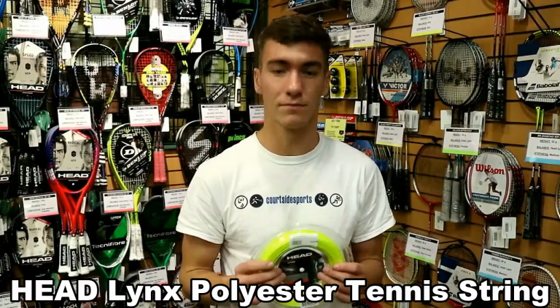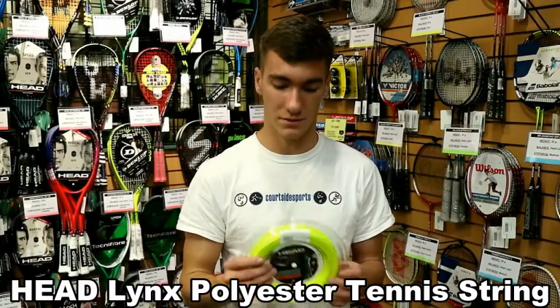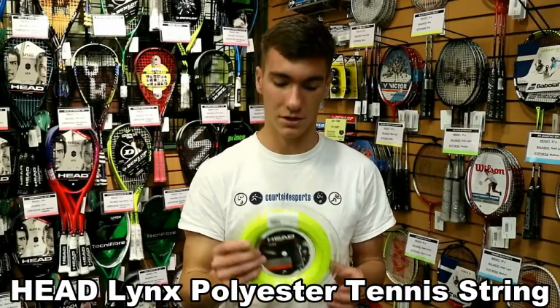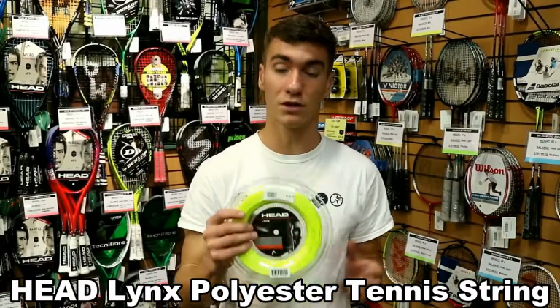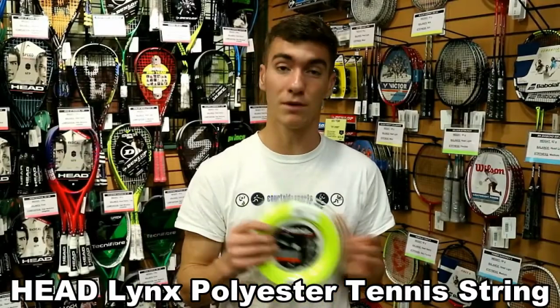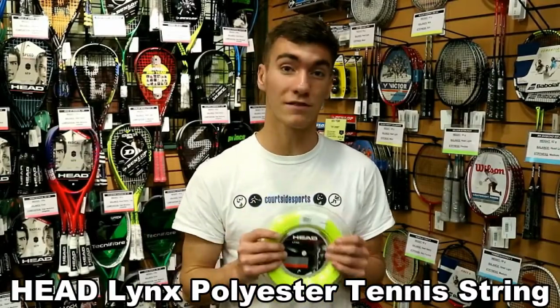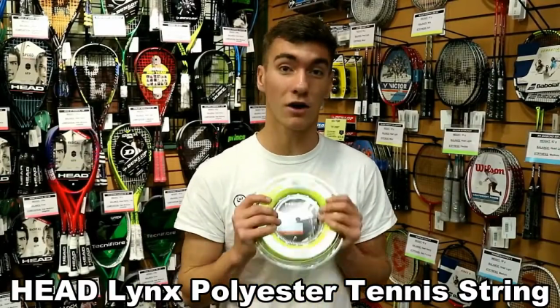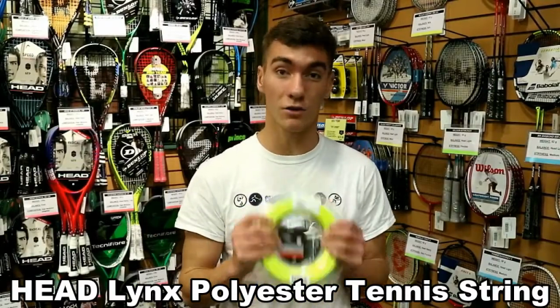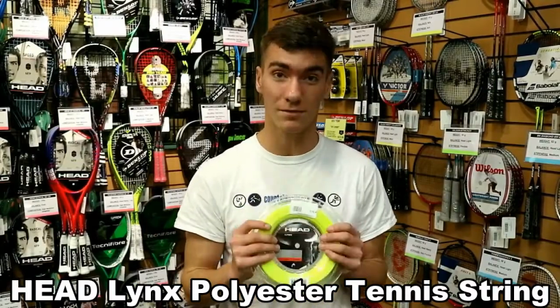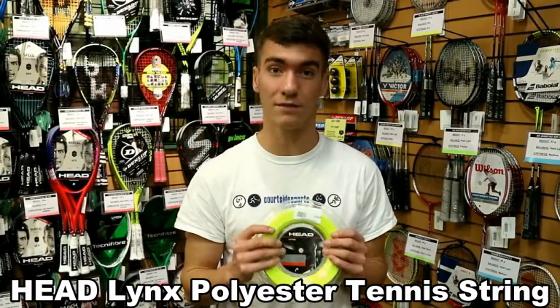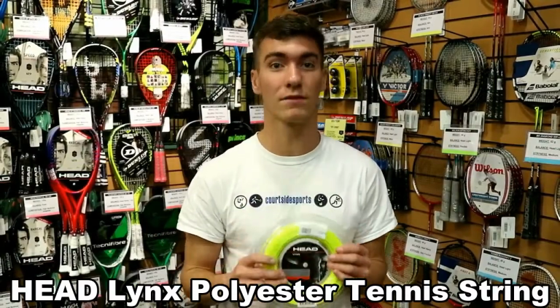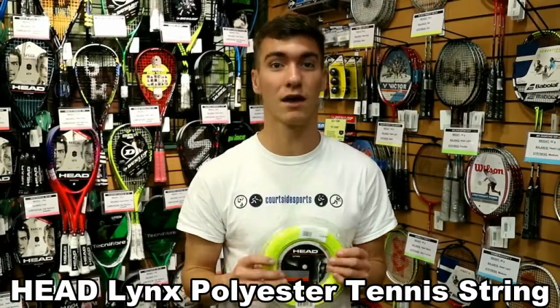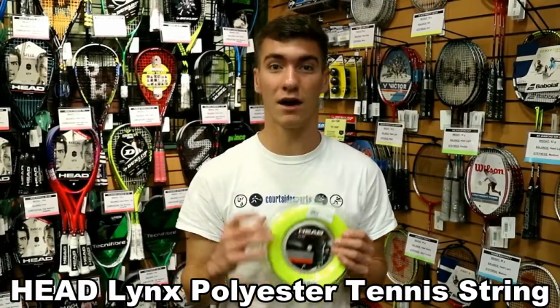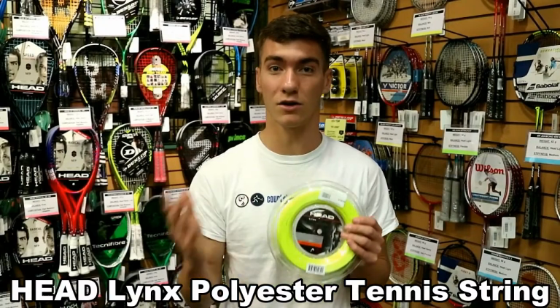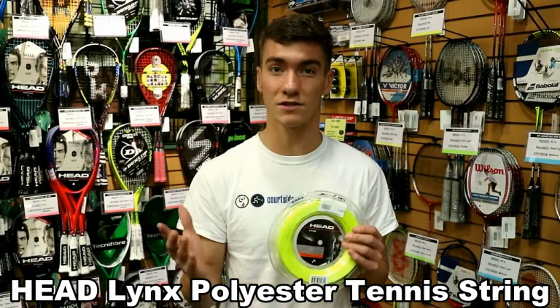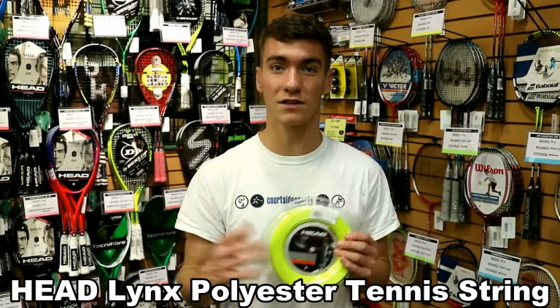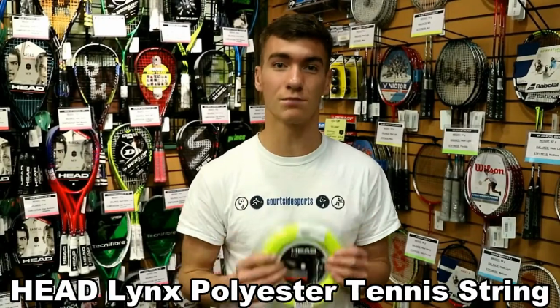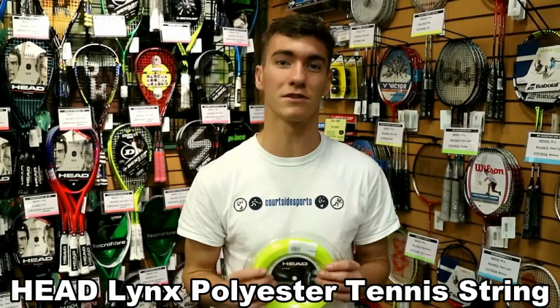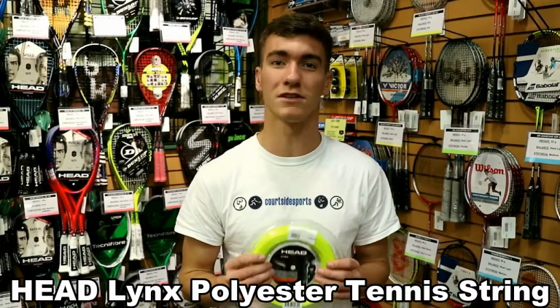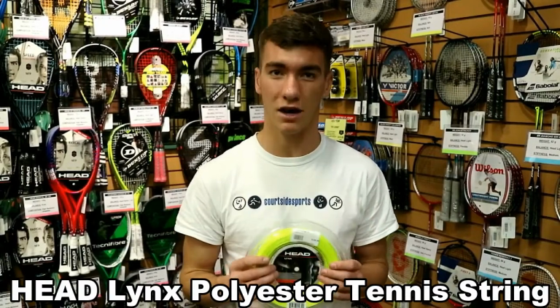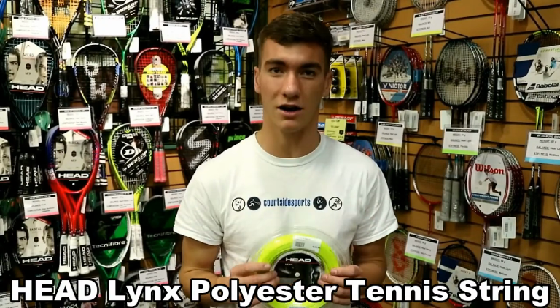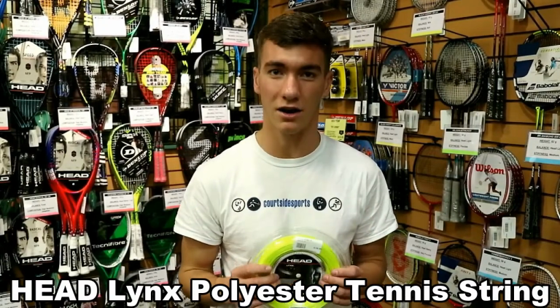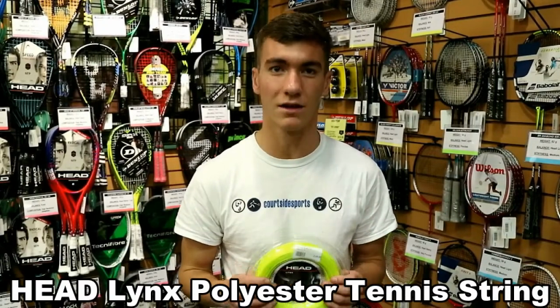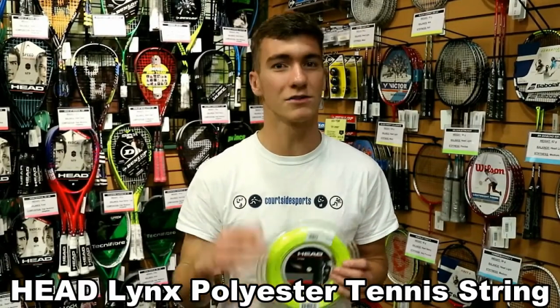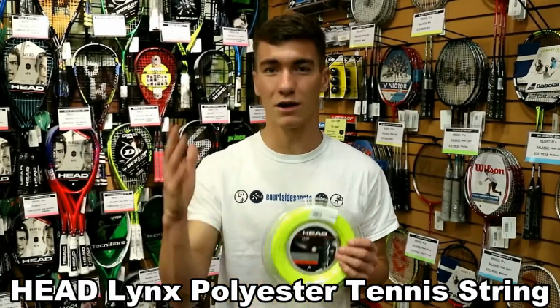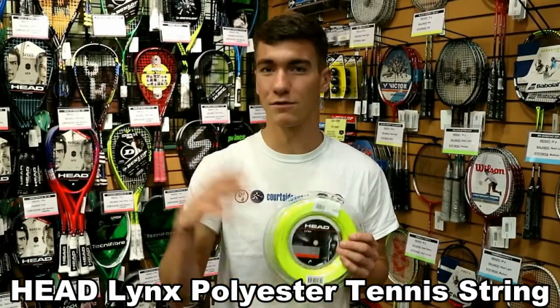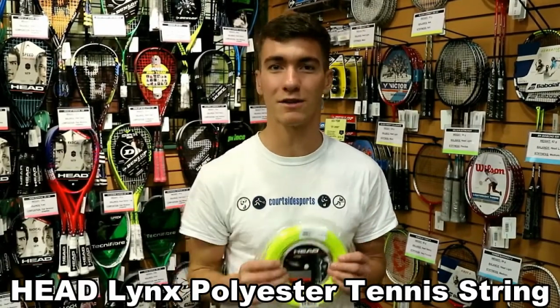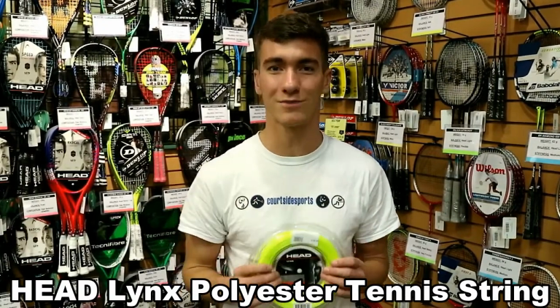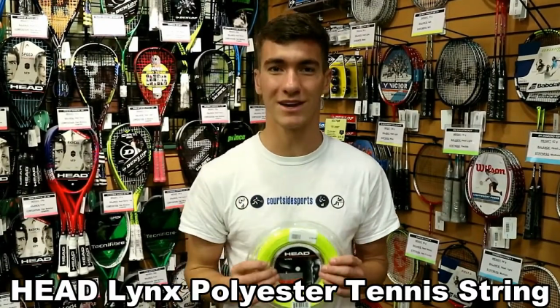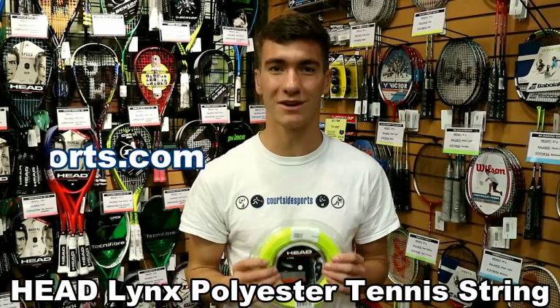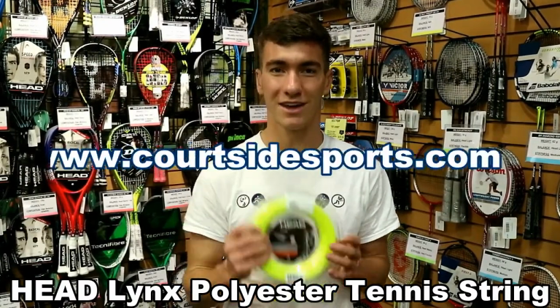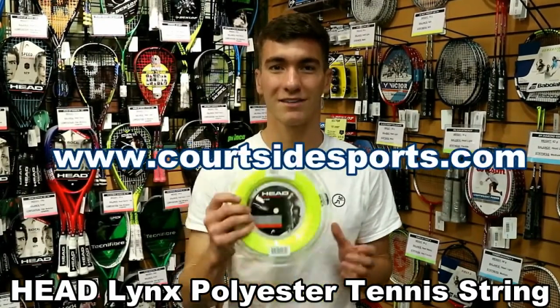You can buy this on our website at CourtsideSports.com. Head over there right now and get it today.